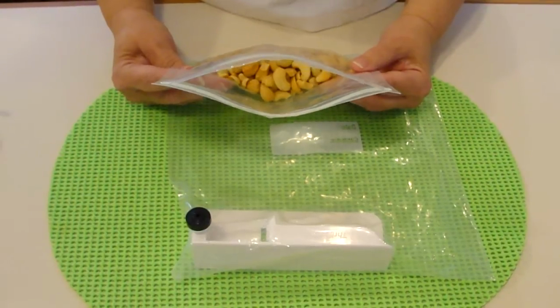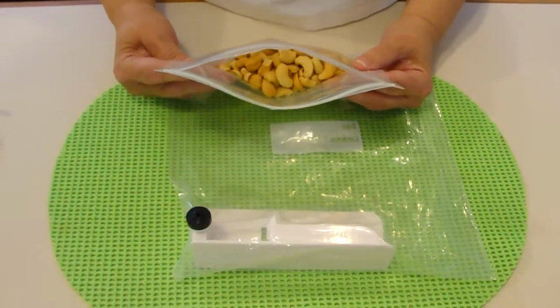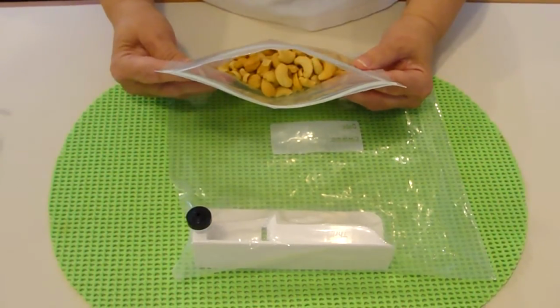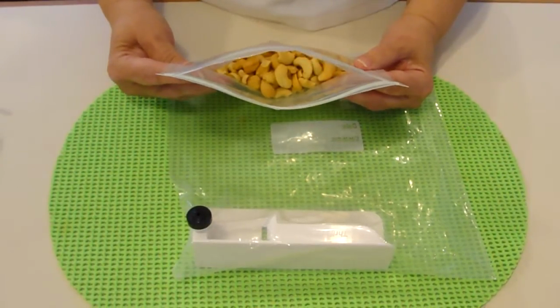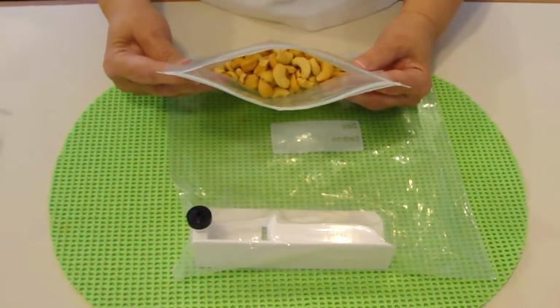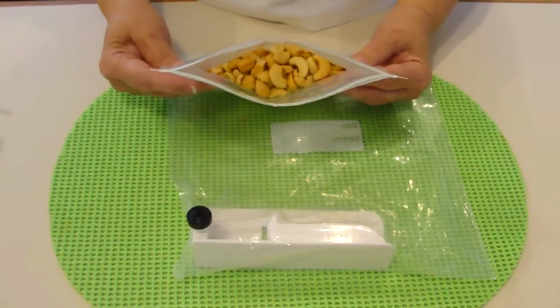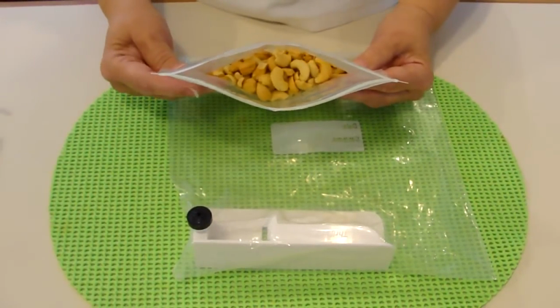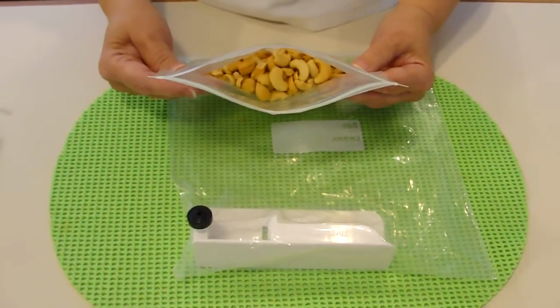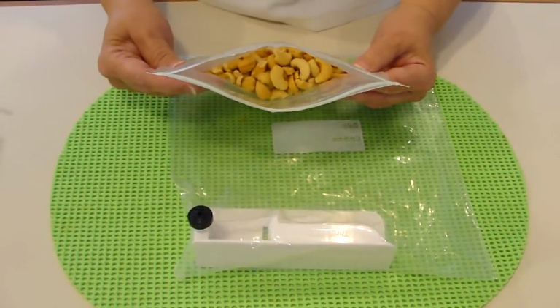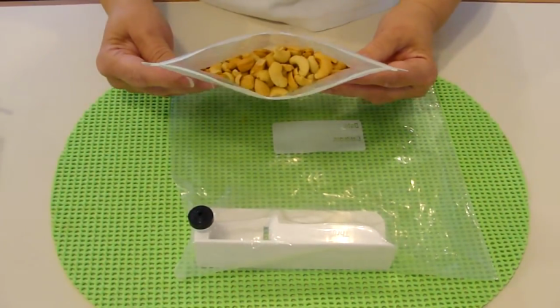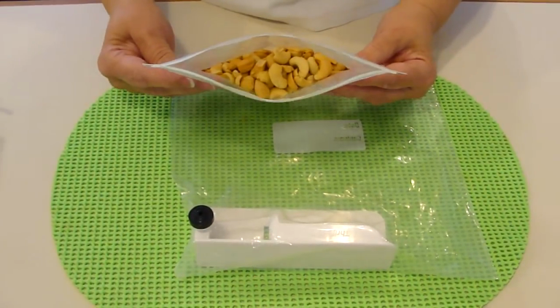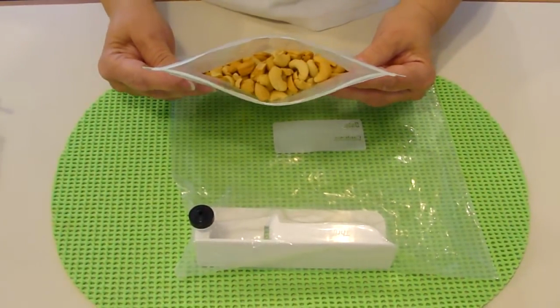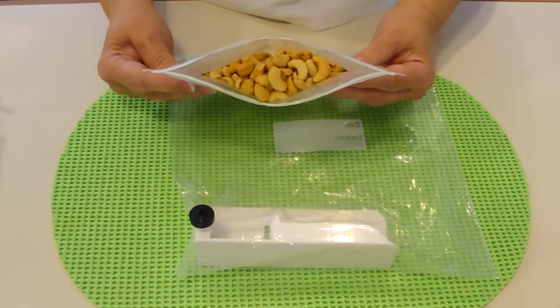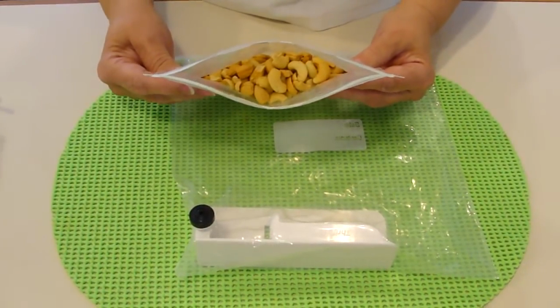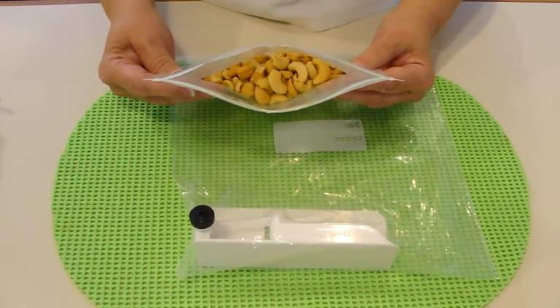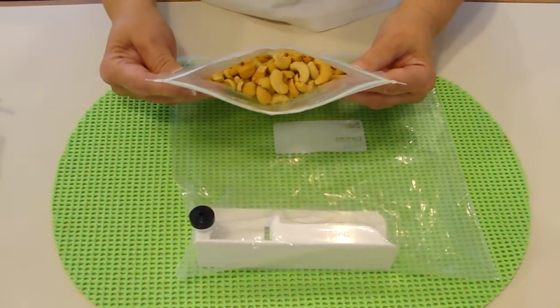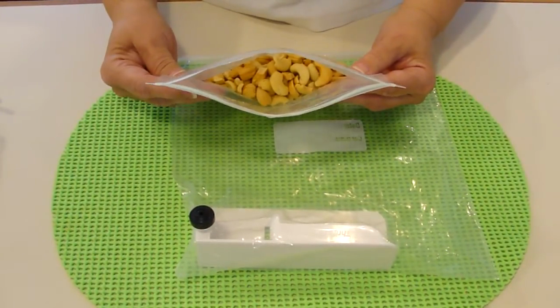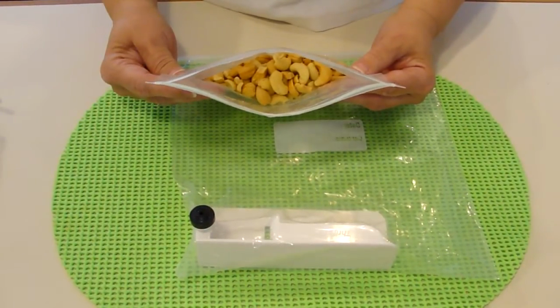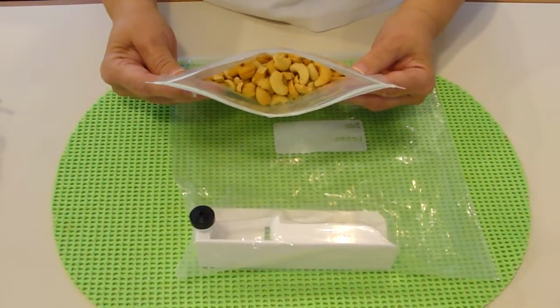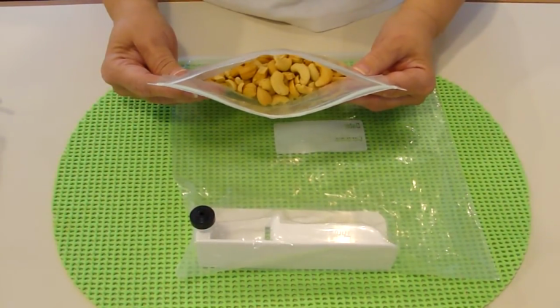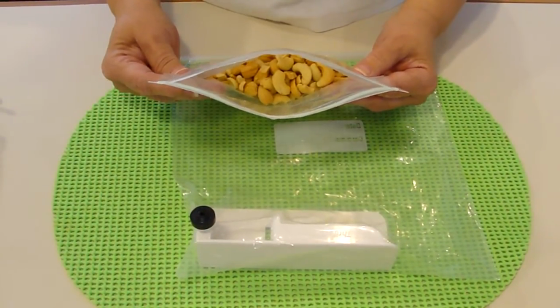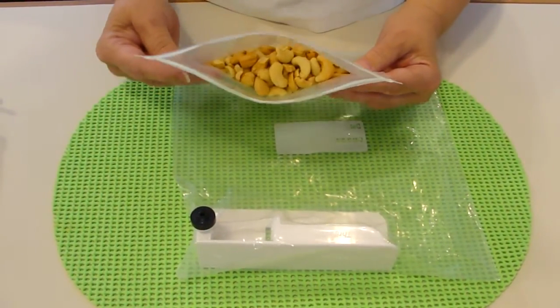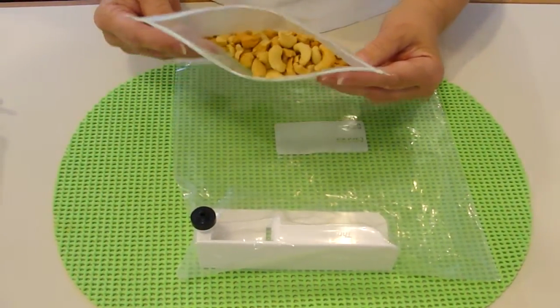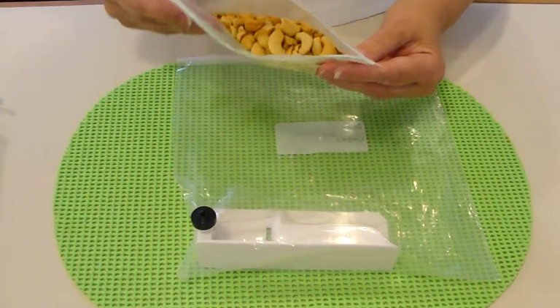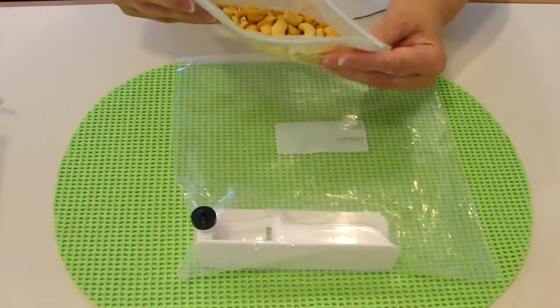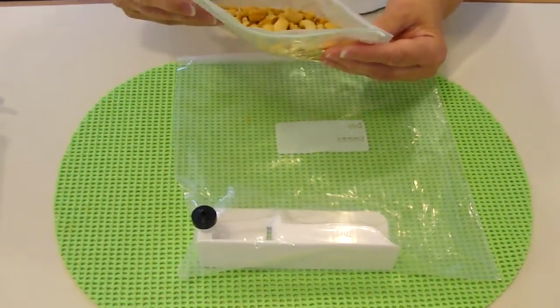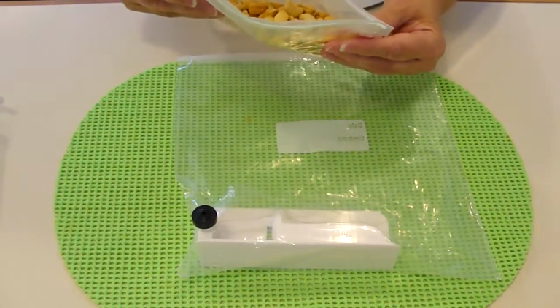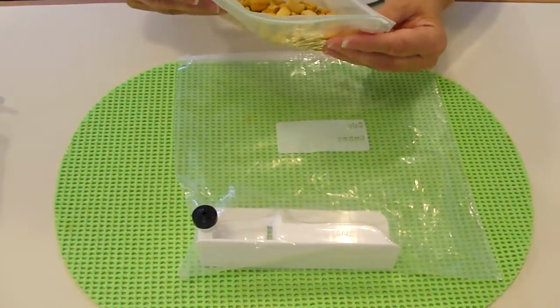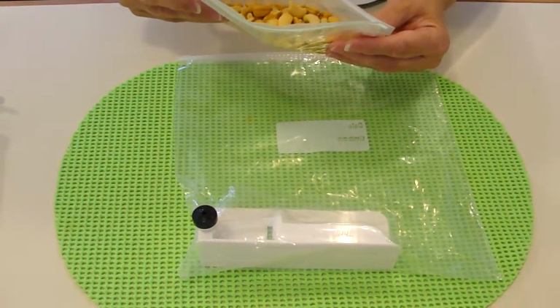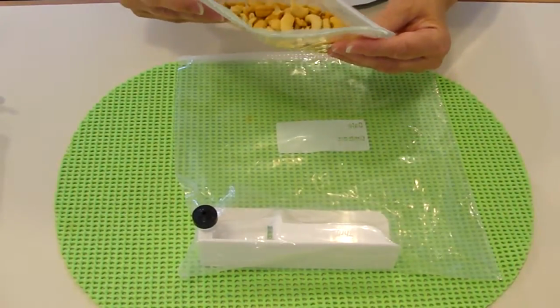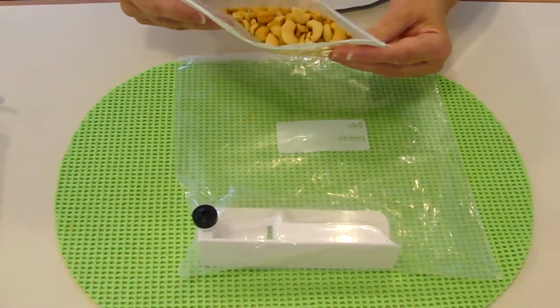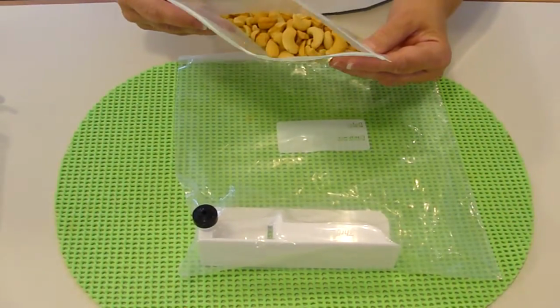This is the new 350 Vac vacuum bag. It will hold a vacuum for over a year.